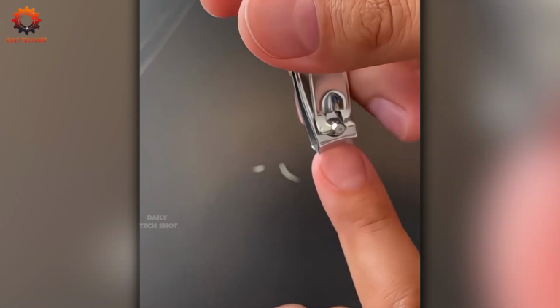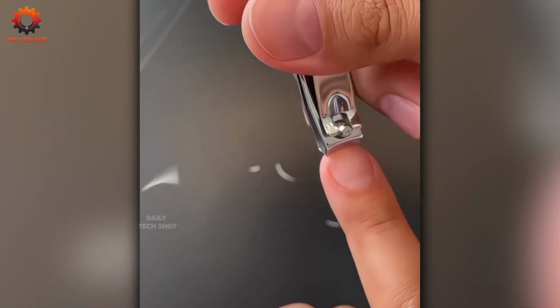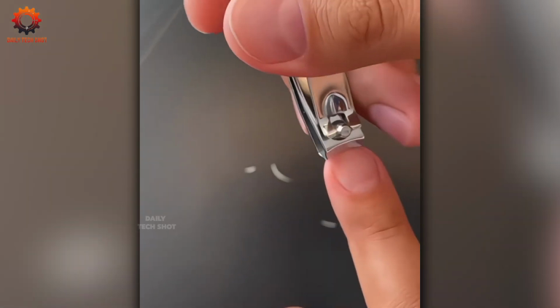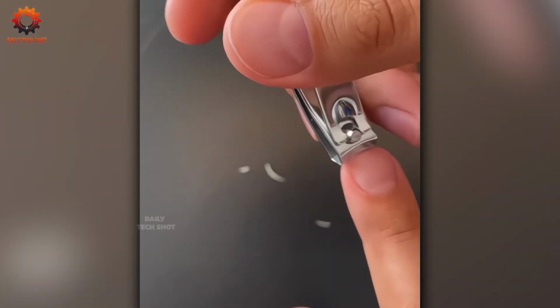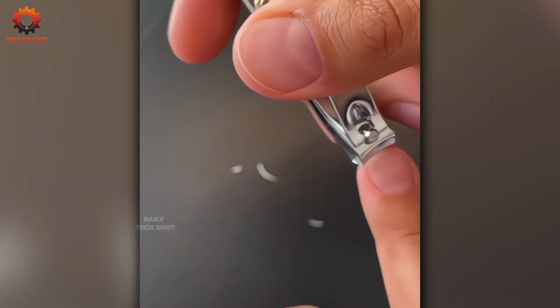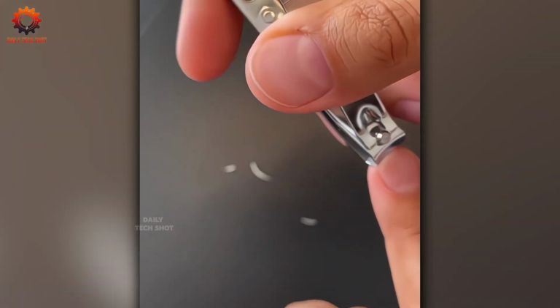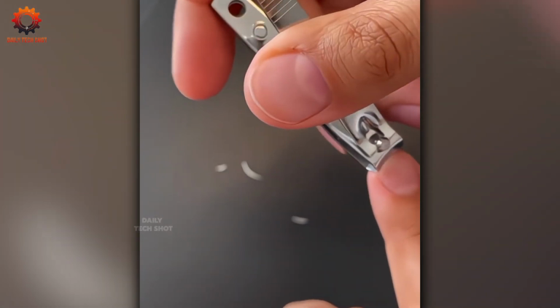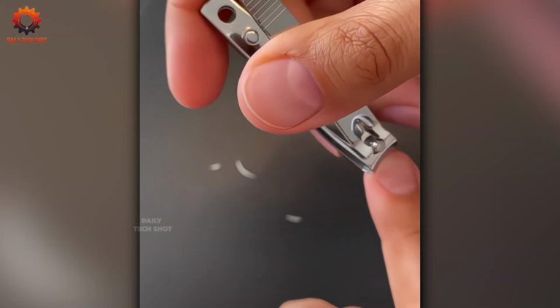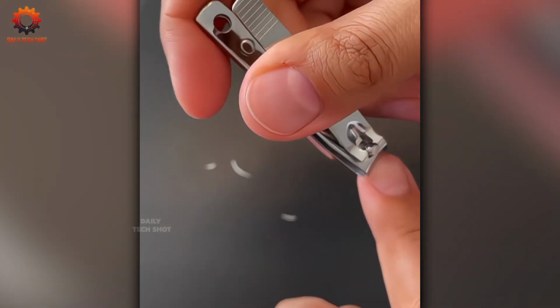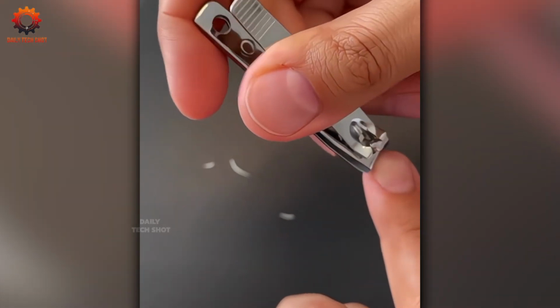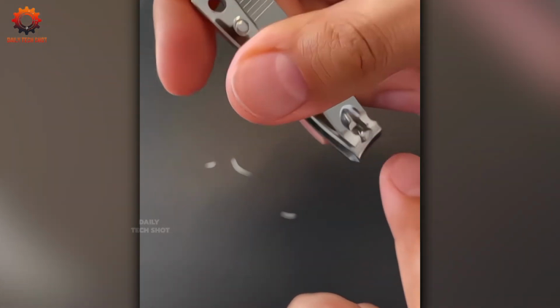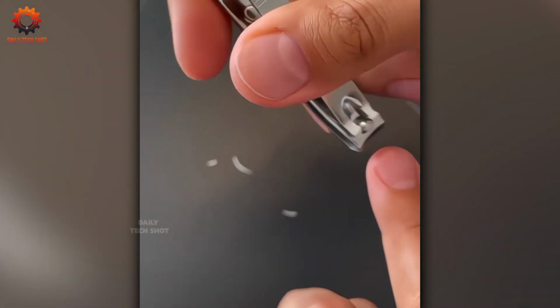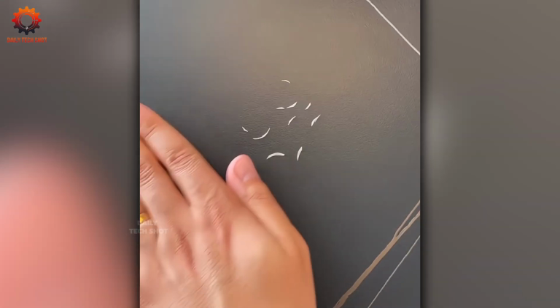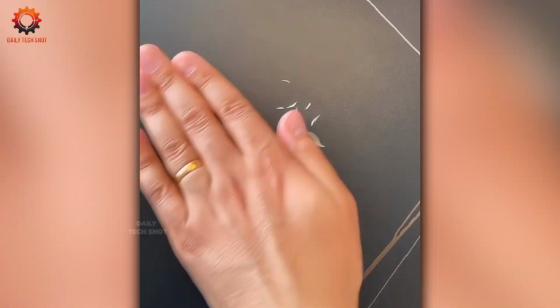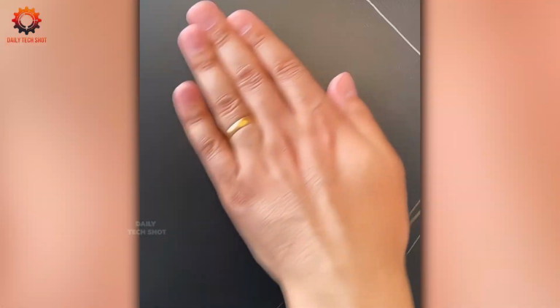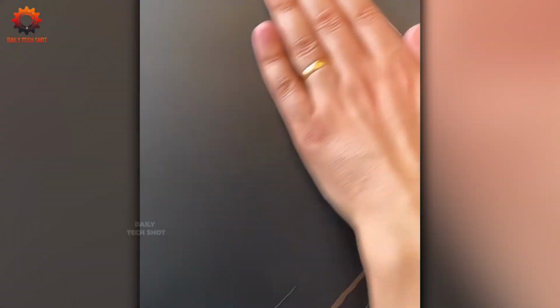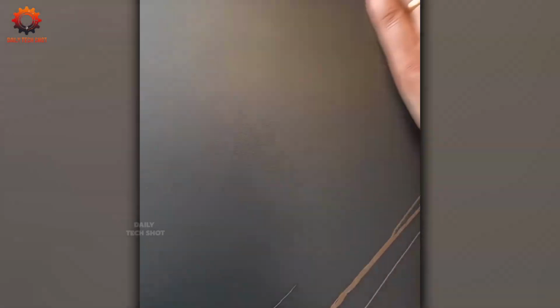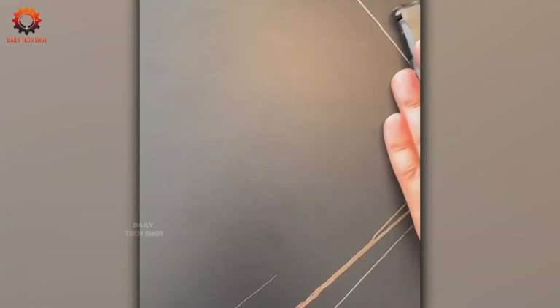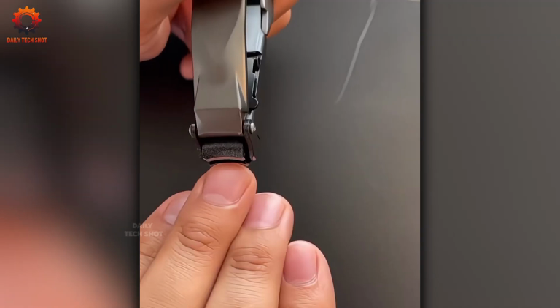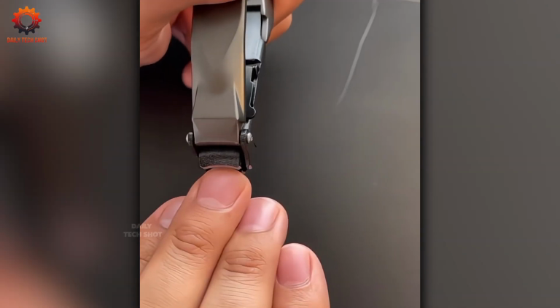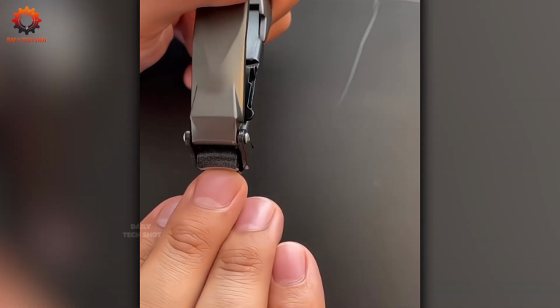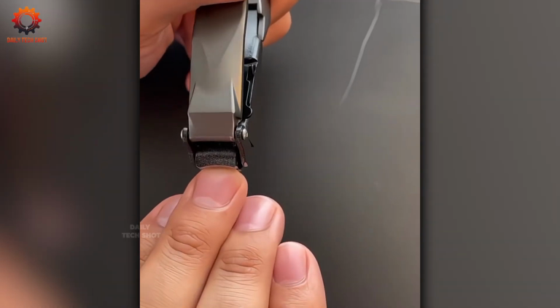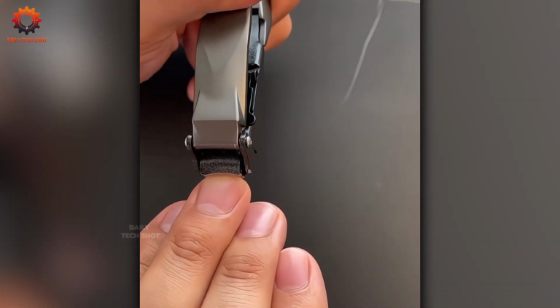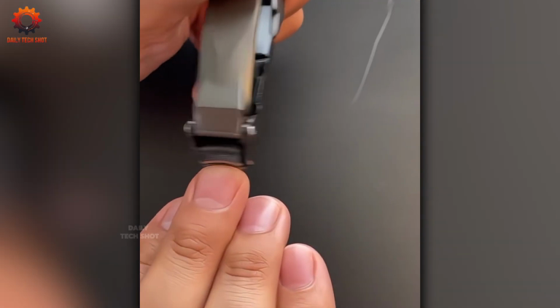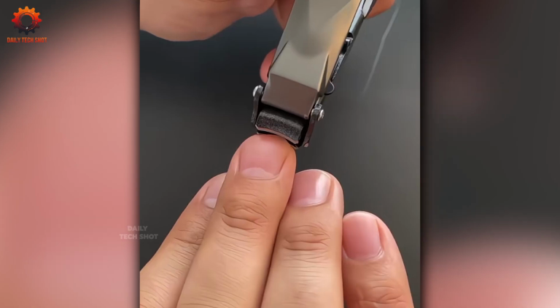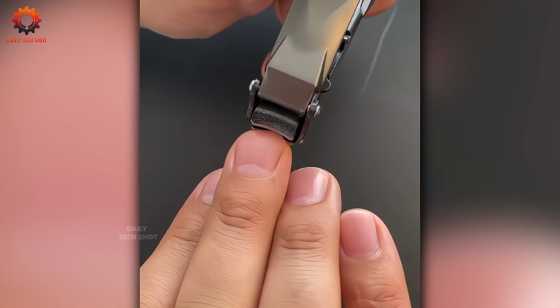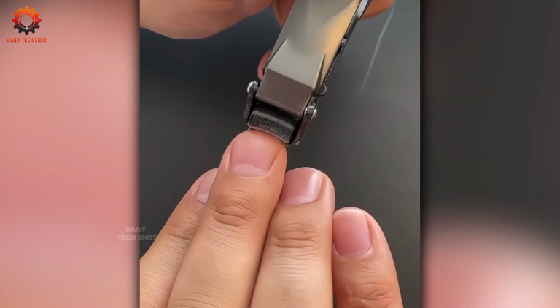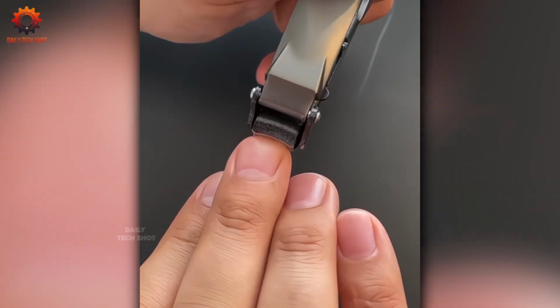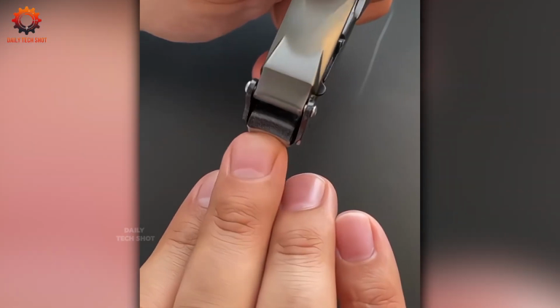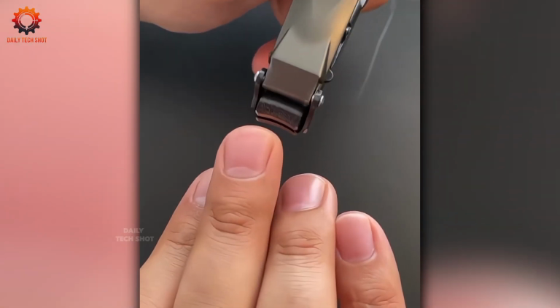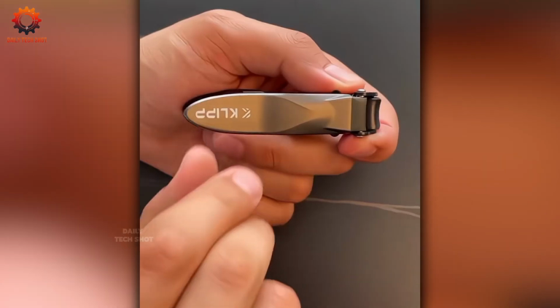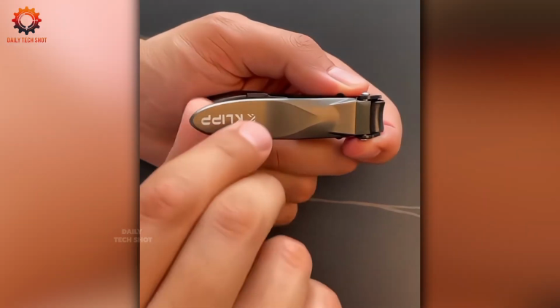No more nail clippings scattered around. This tool keeps things neat and organized, delivering mess-free results.